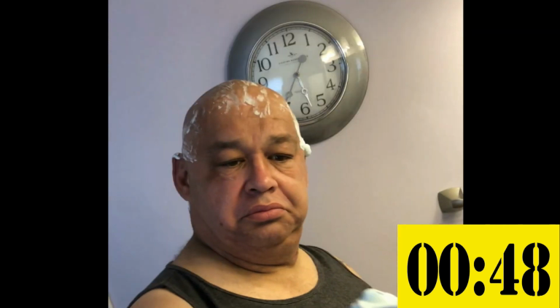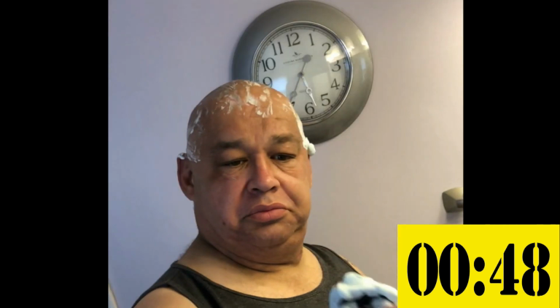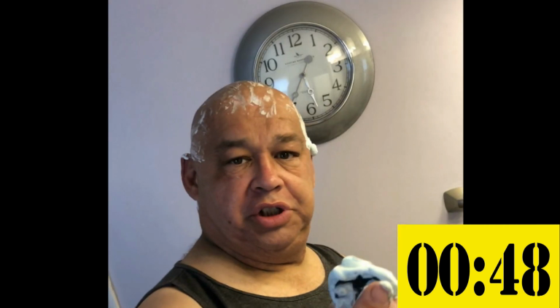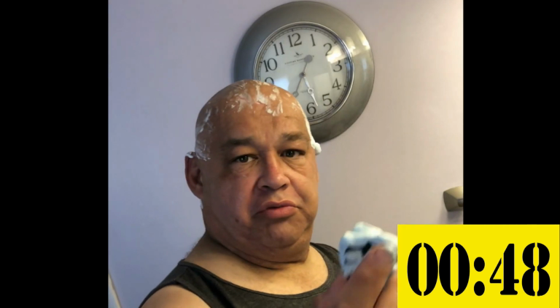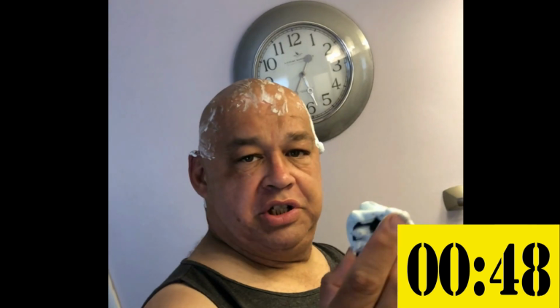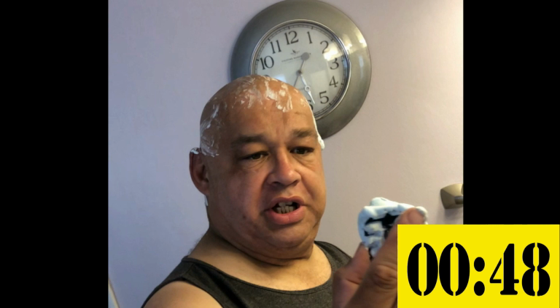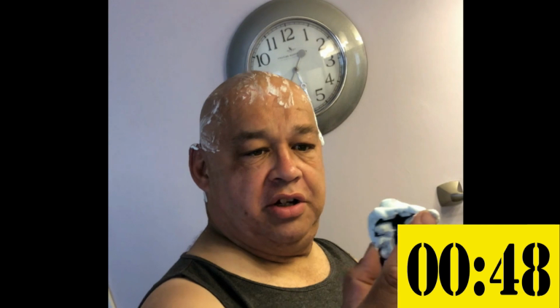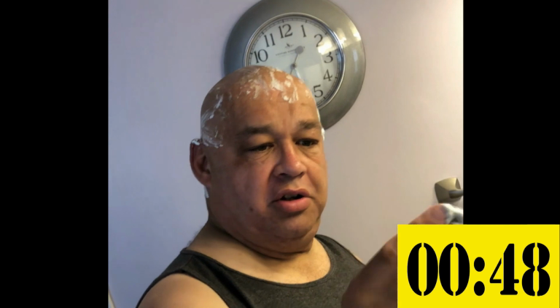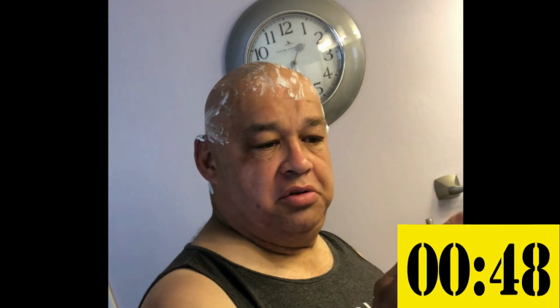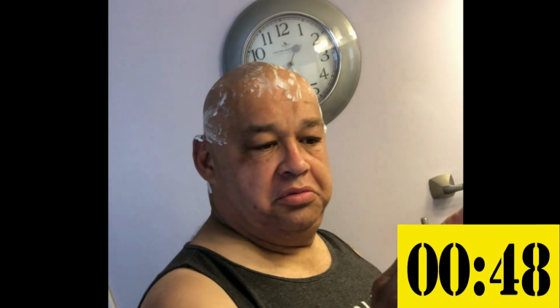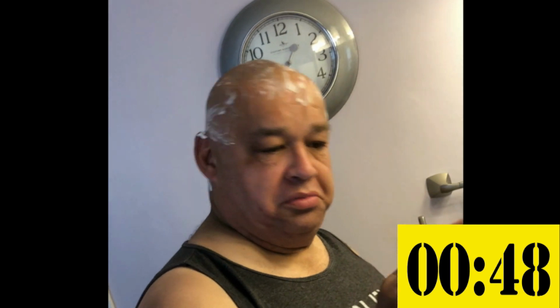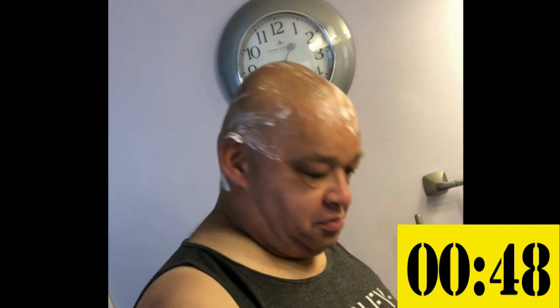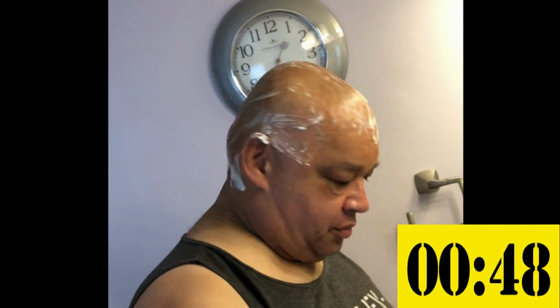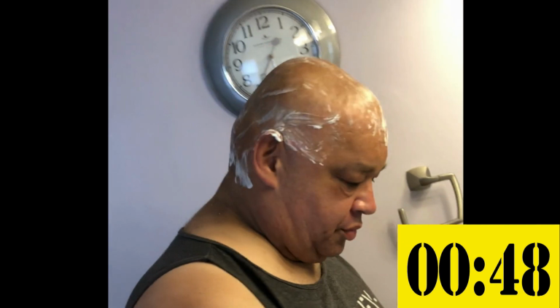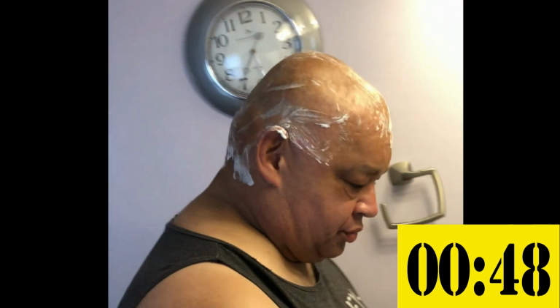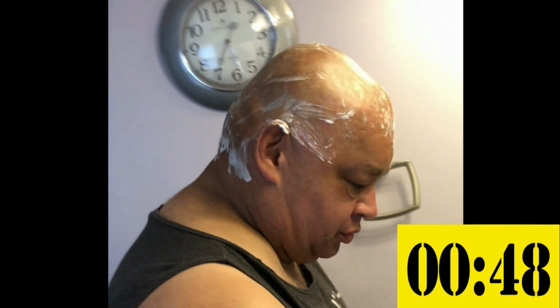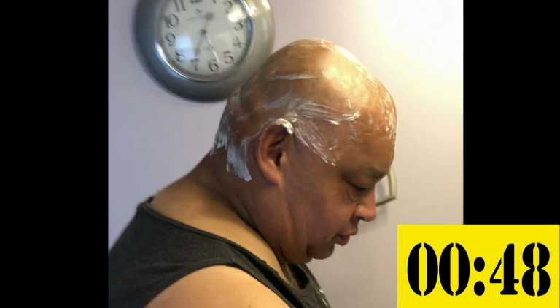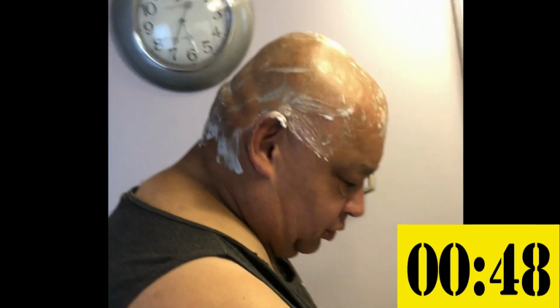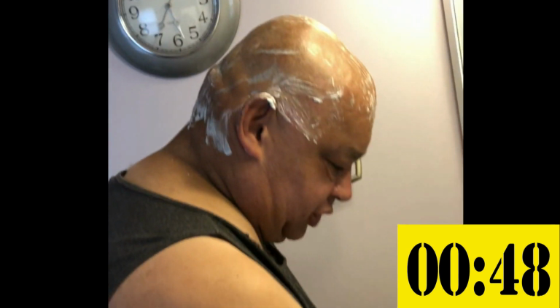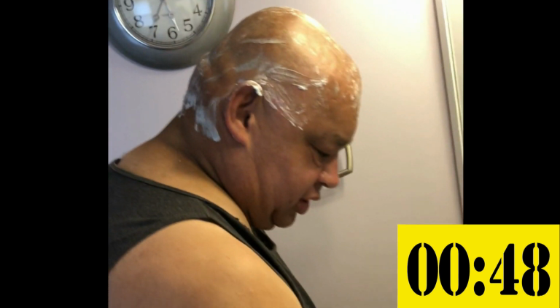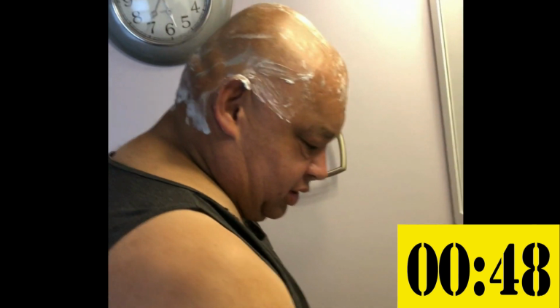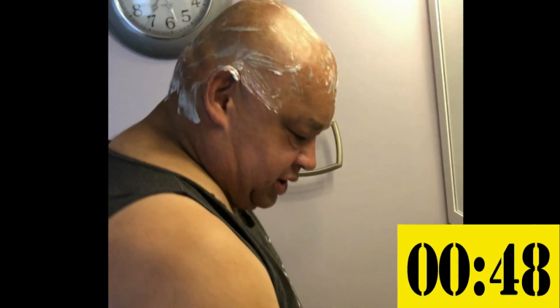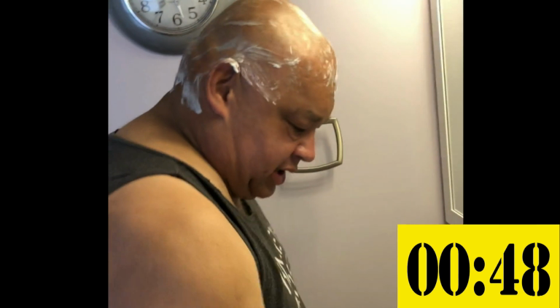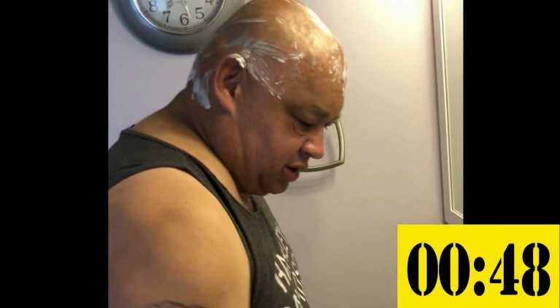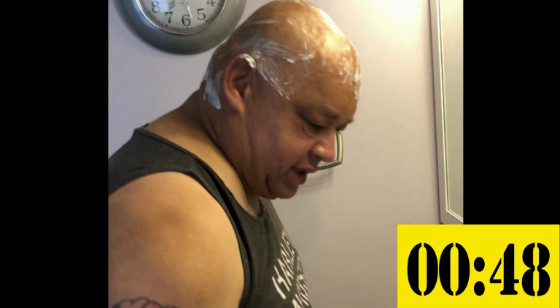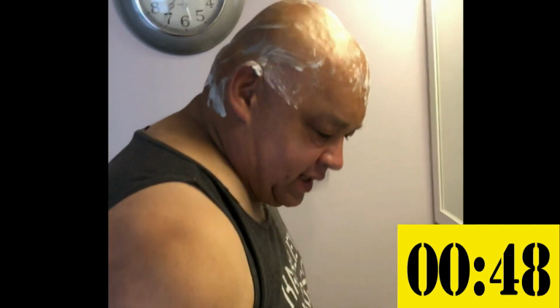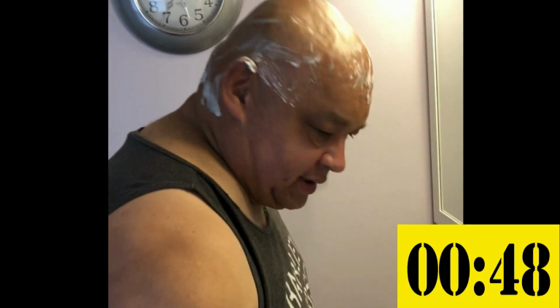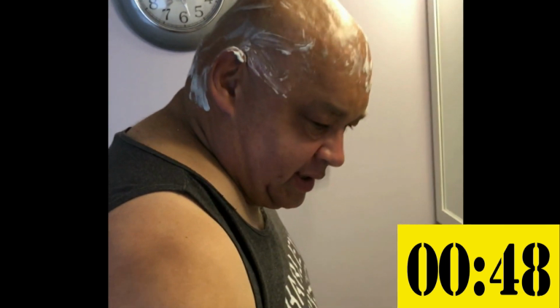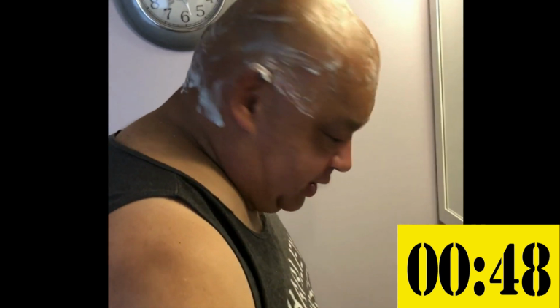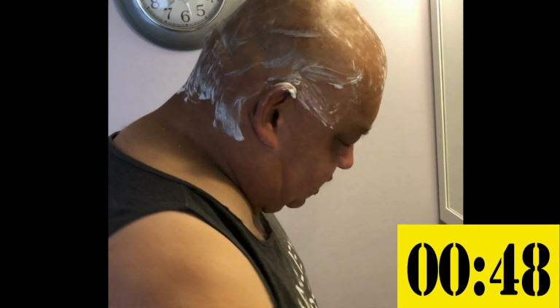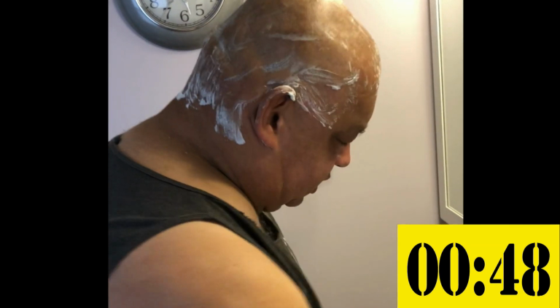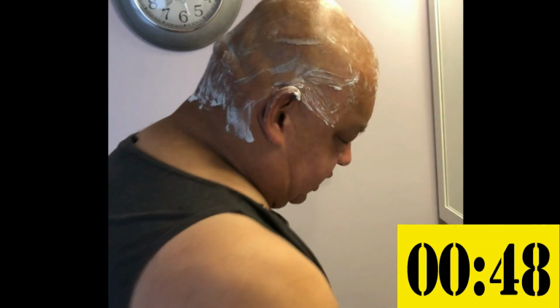Okay, didn't rinse it at all, let's take a look at it and see how it looks.